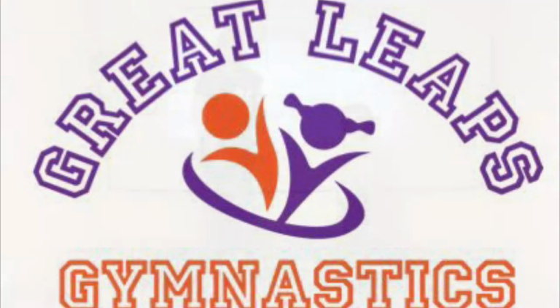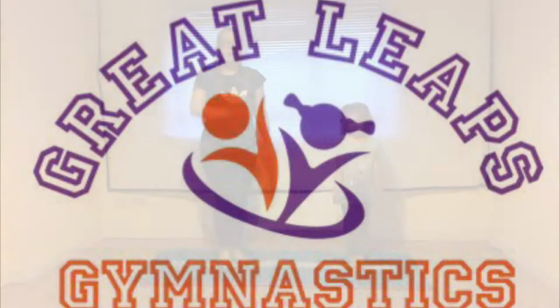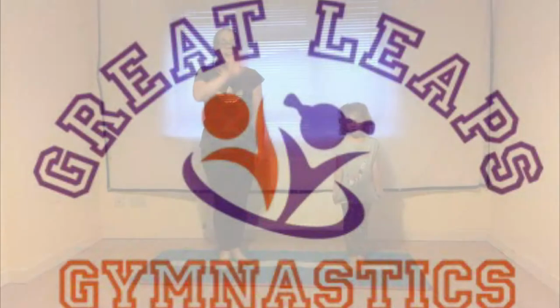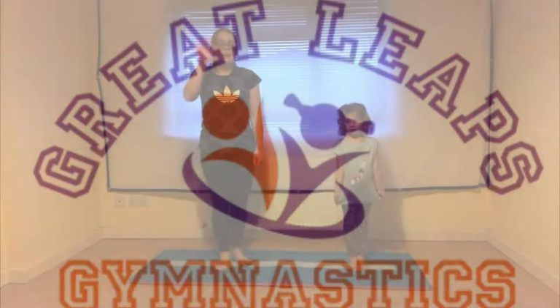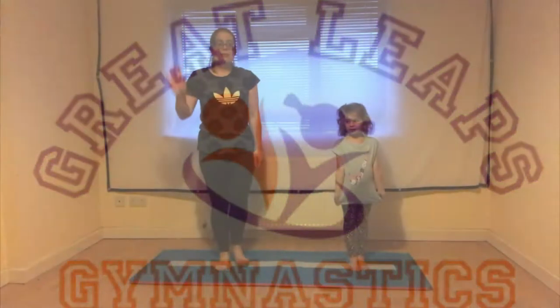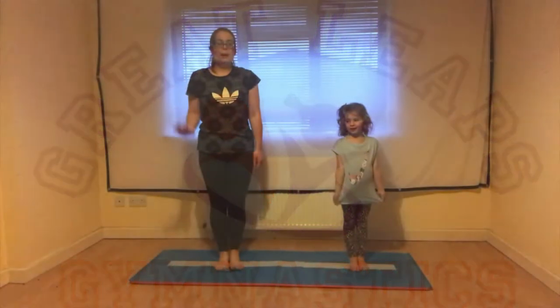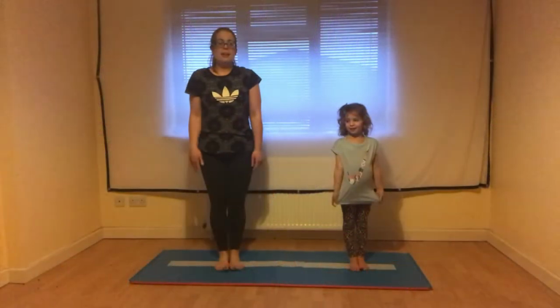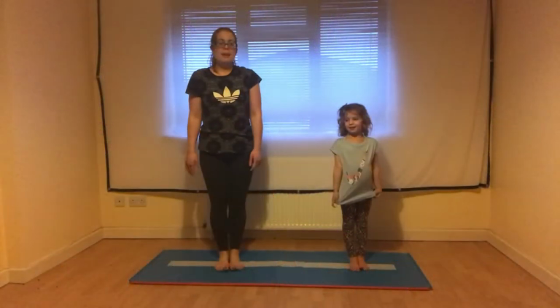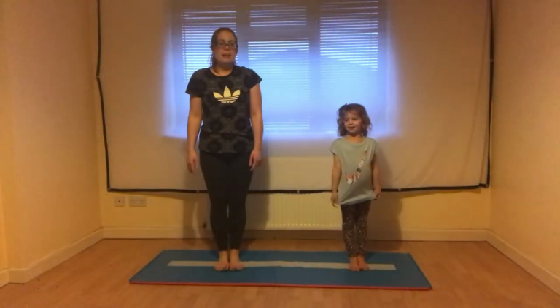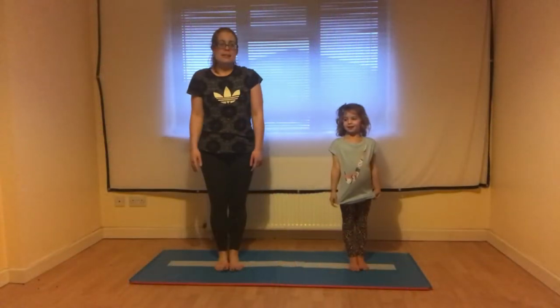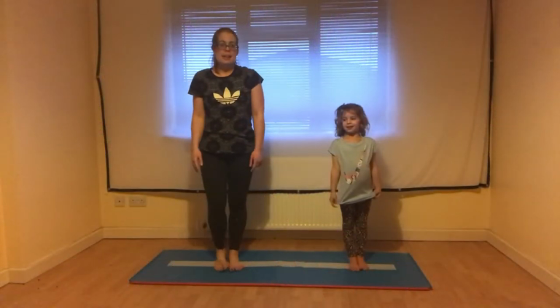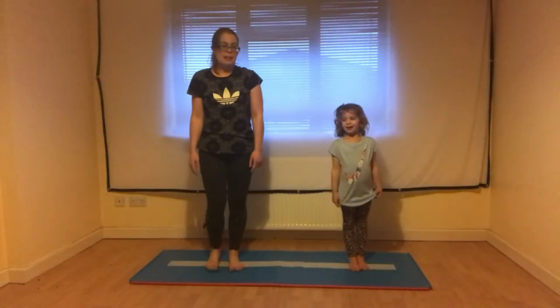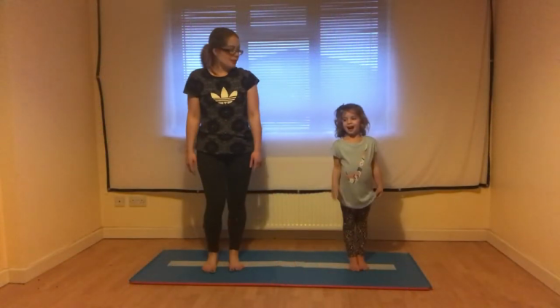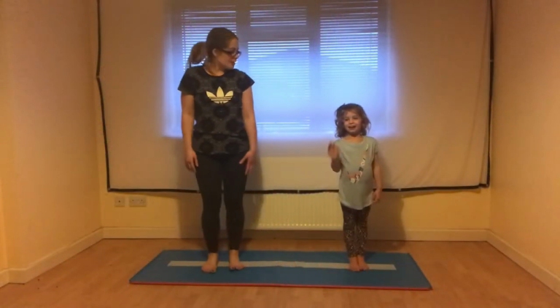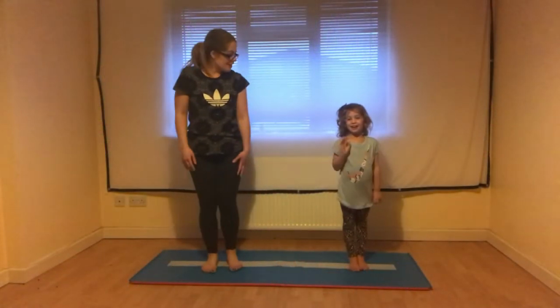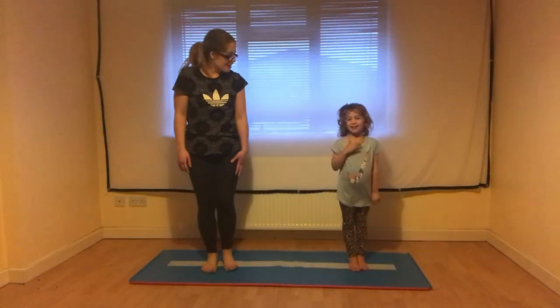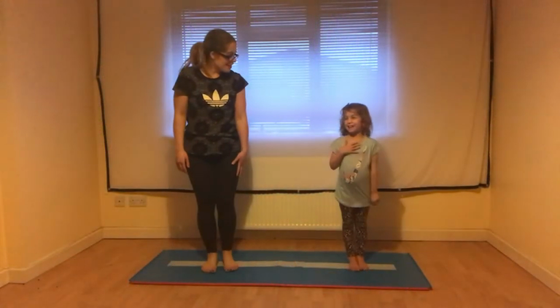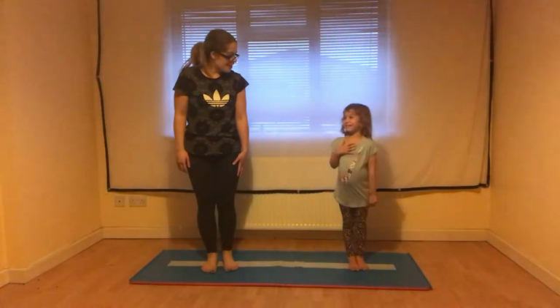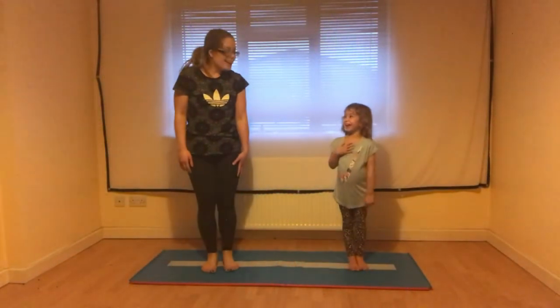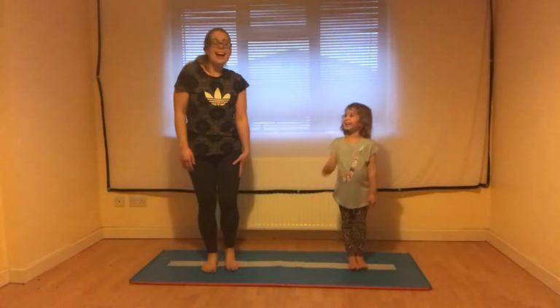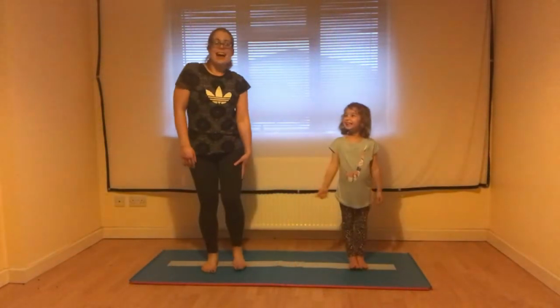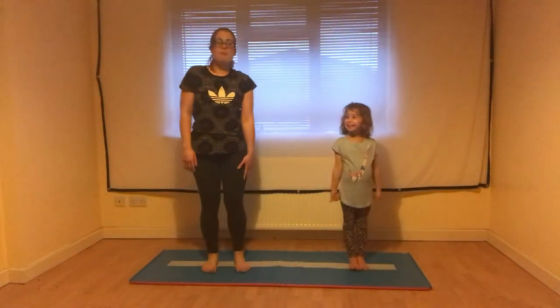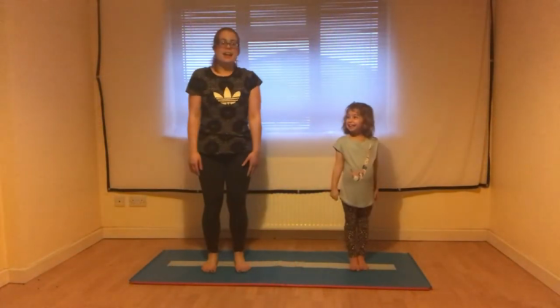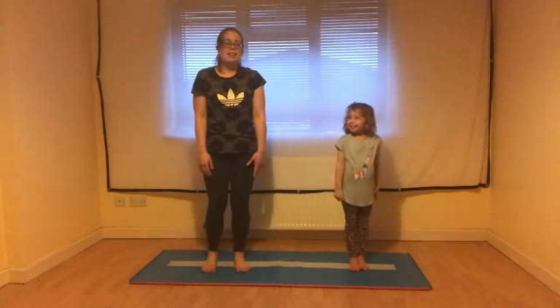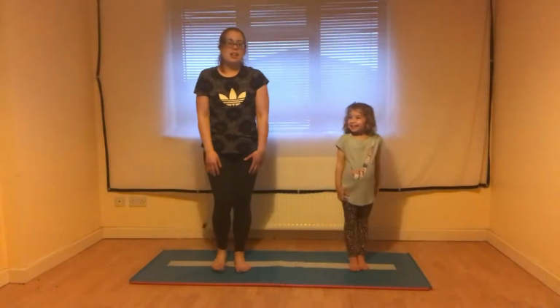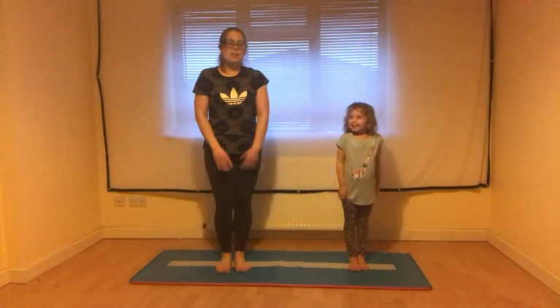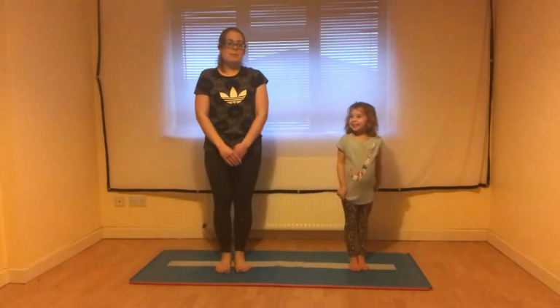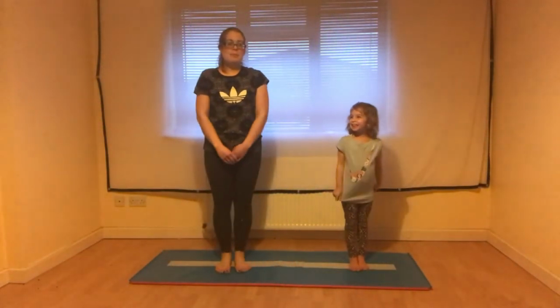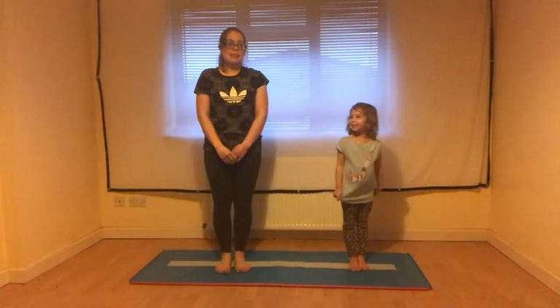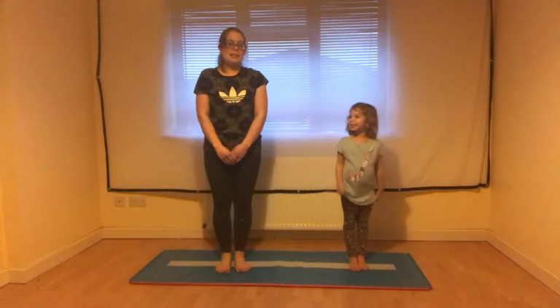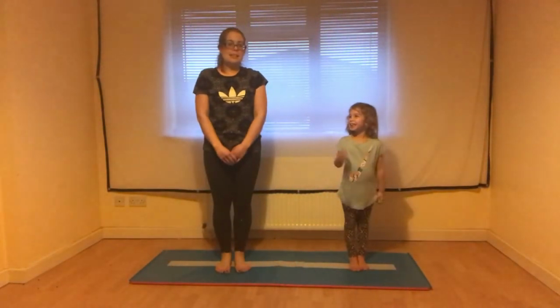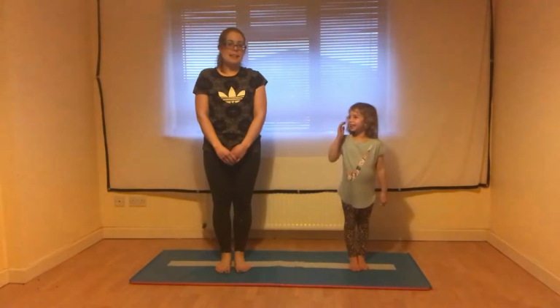Hi everyone, I'm Melissa and I'm Eva and we're going to show you some gymnastics today.